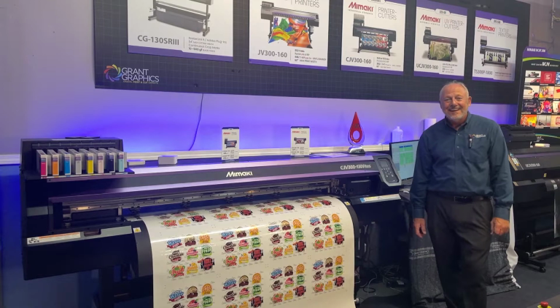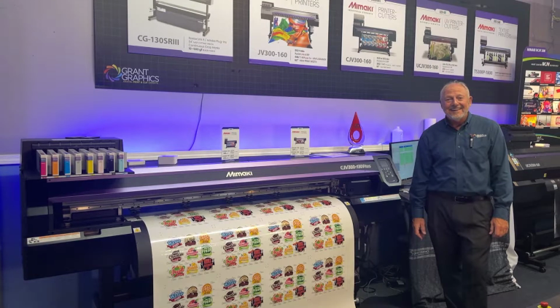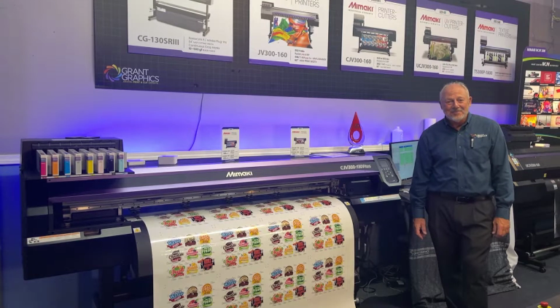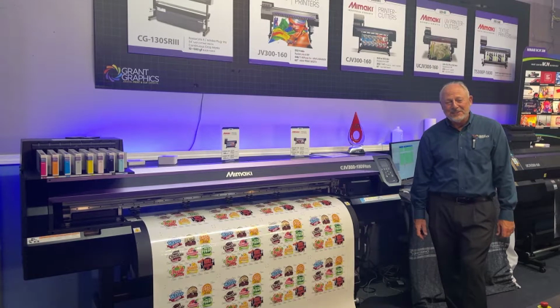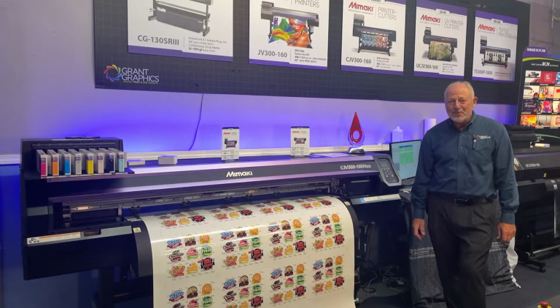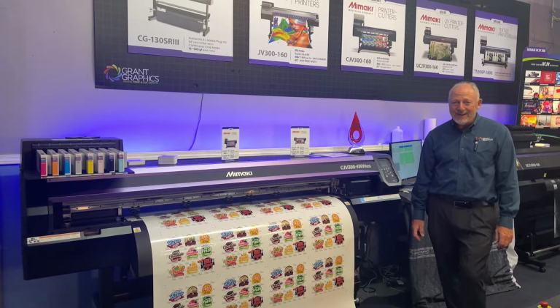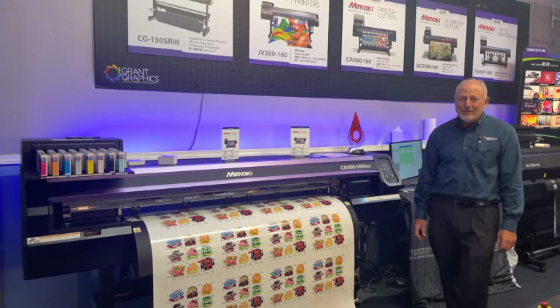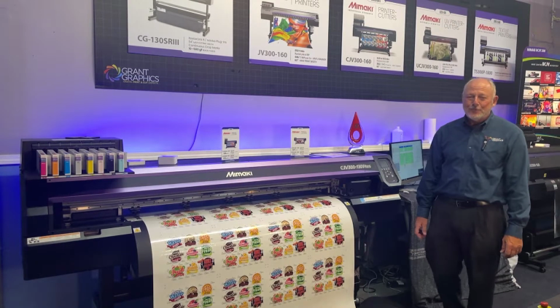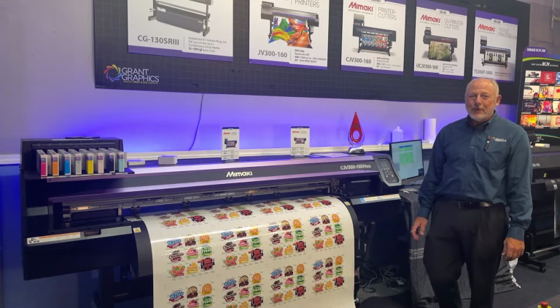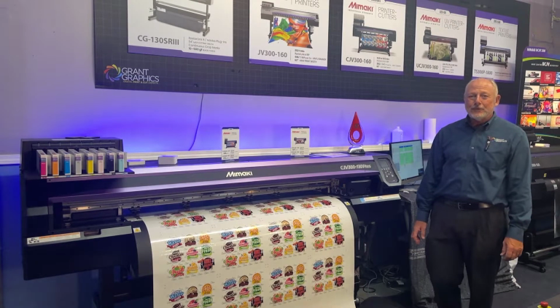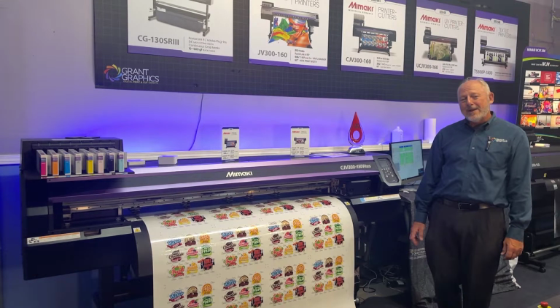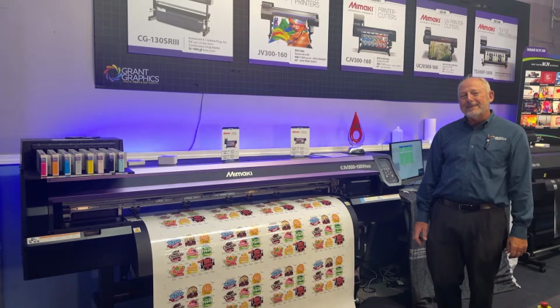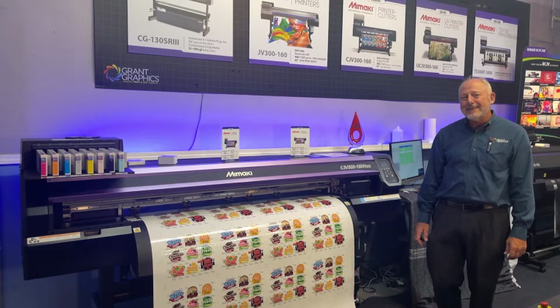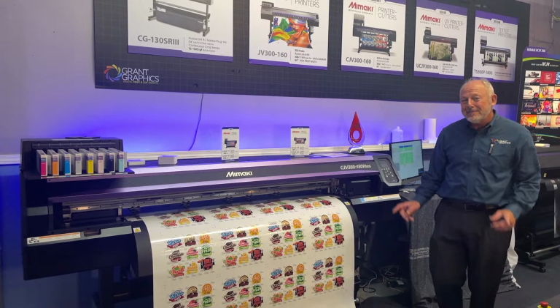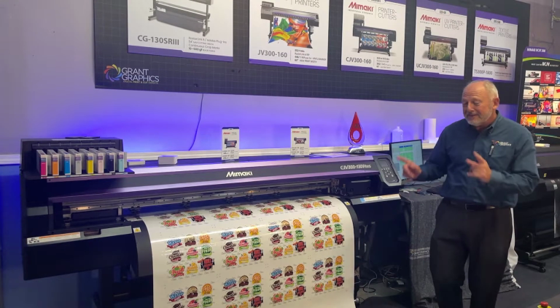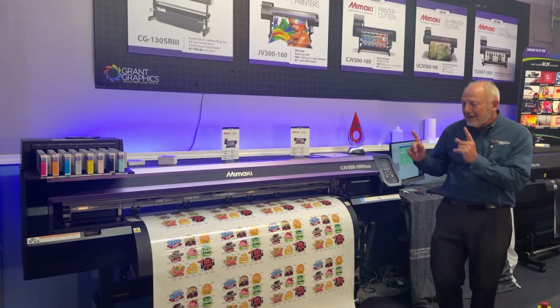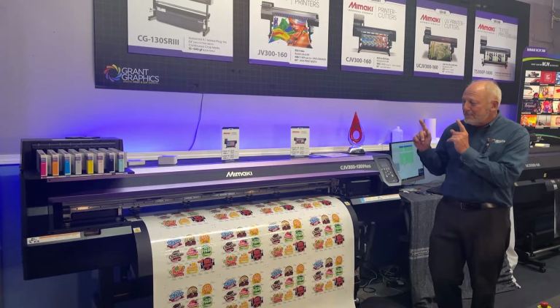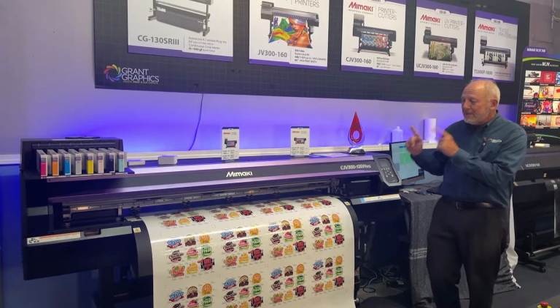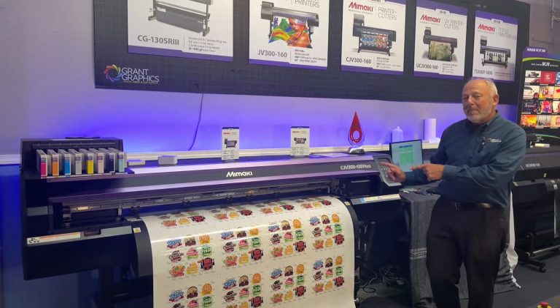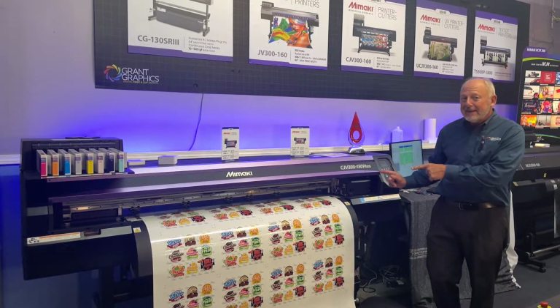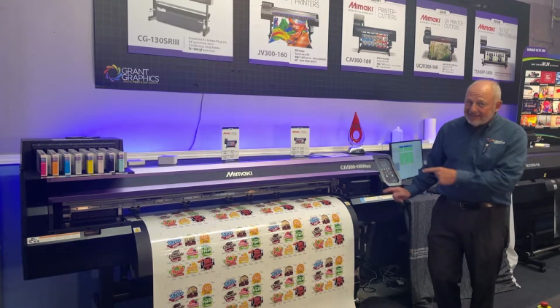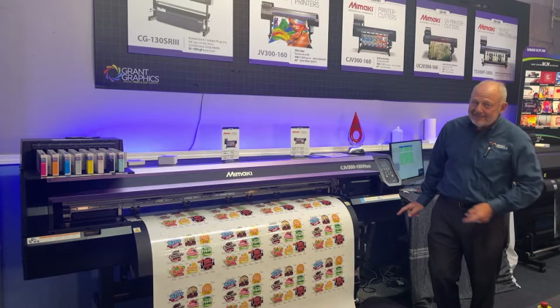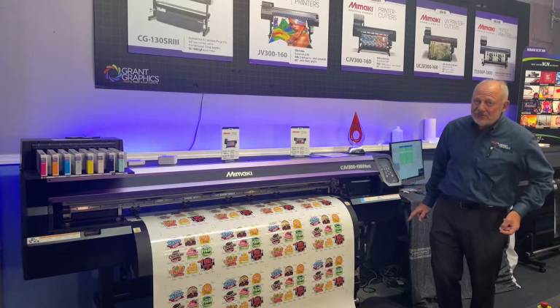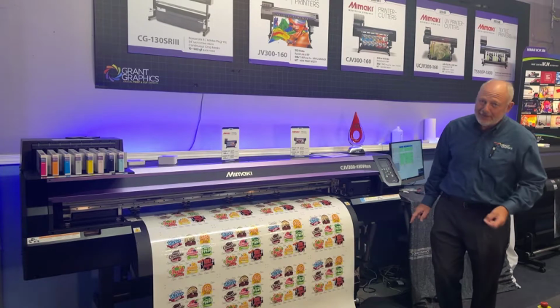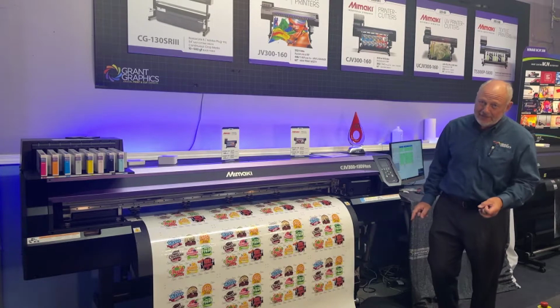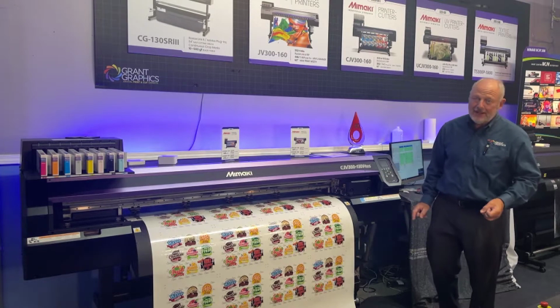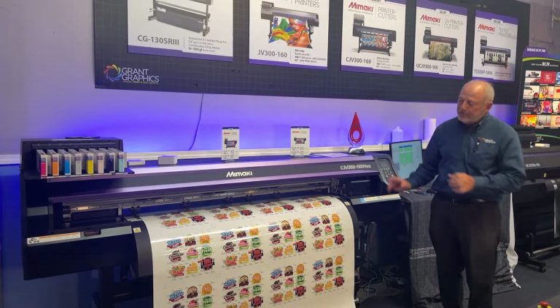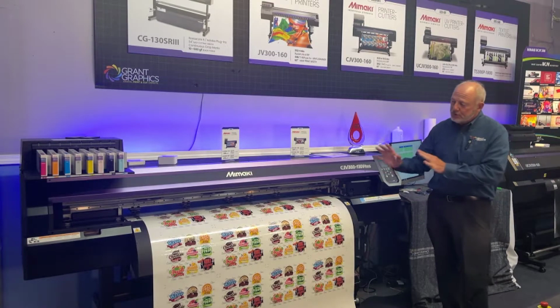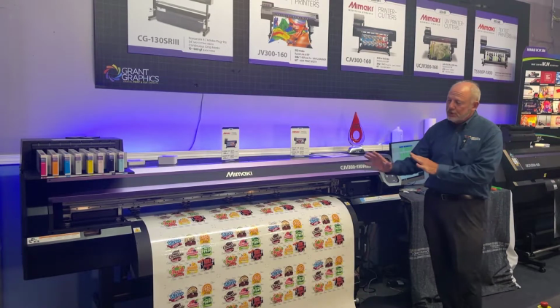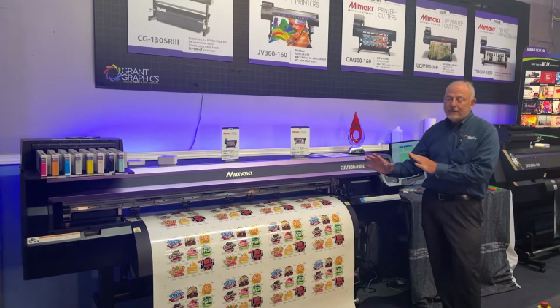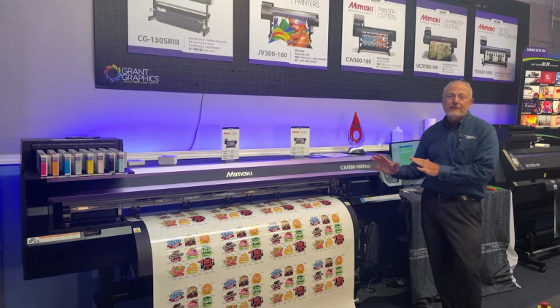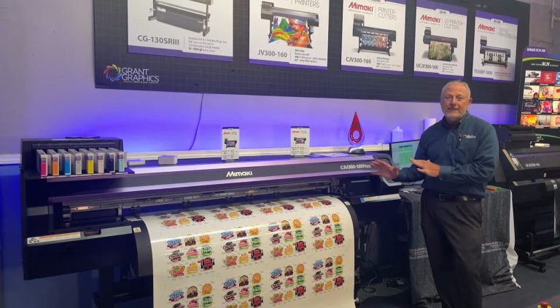Hi, I'm Skip Grant from Grant Graphics and I'm here talking about the Mimaki CJV printer cutter series.